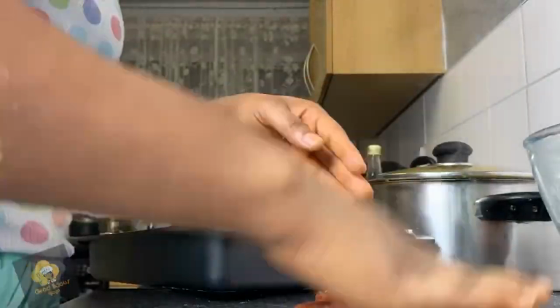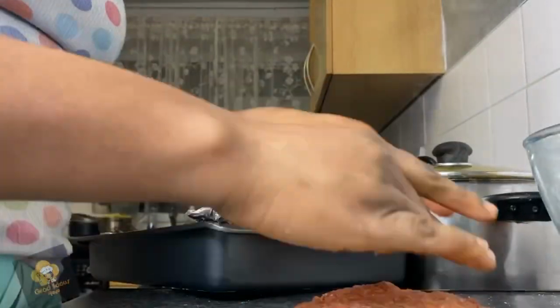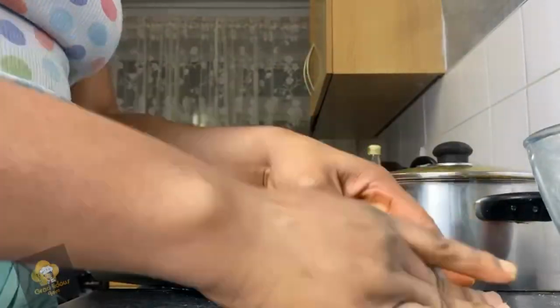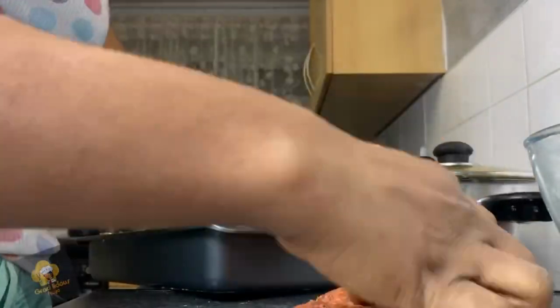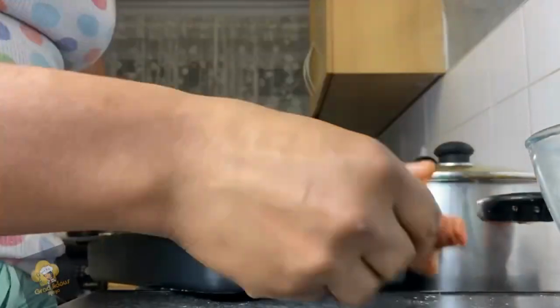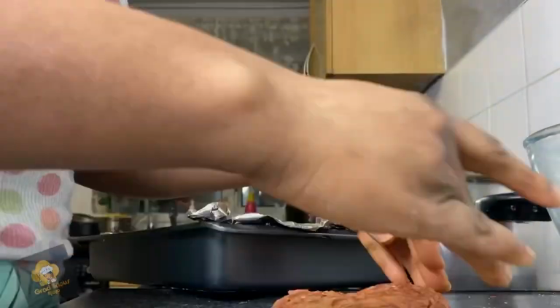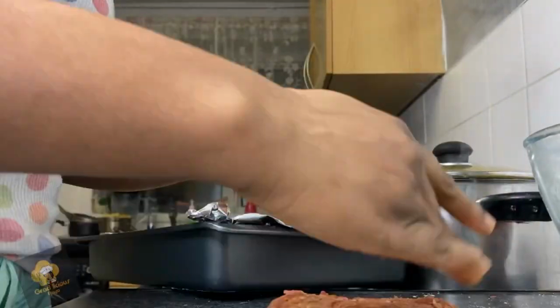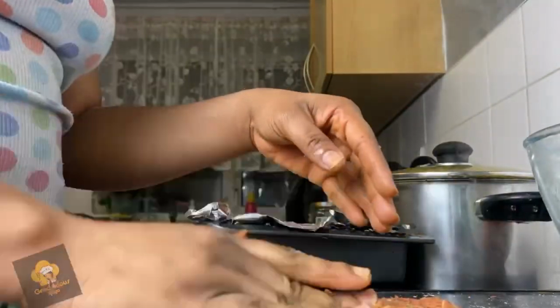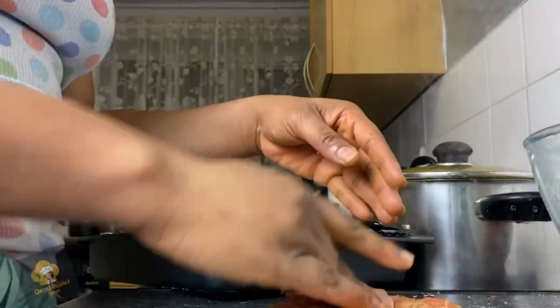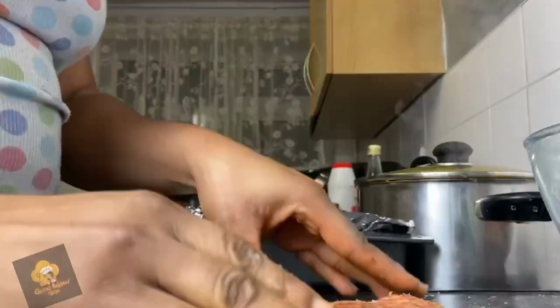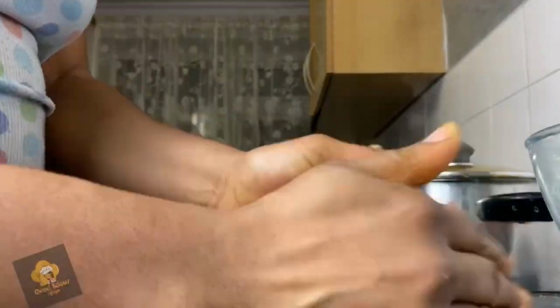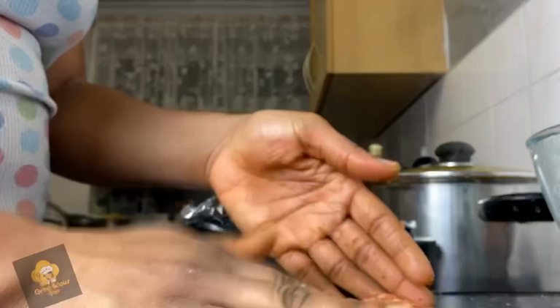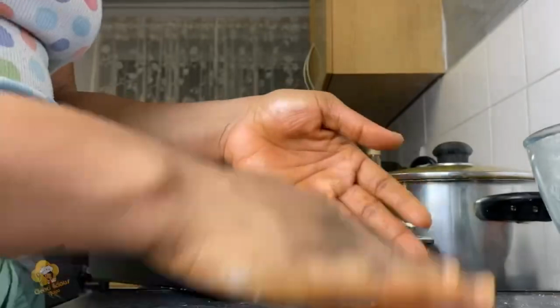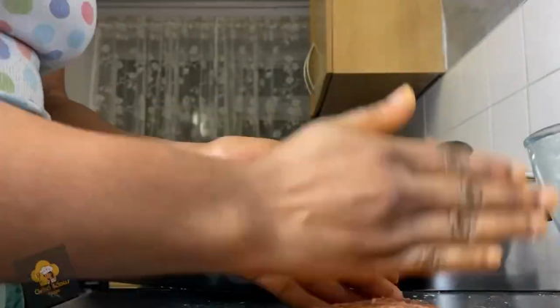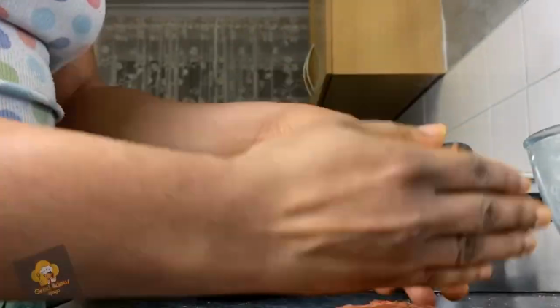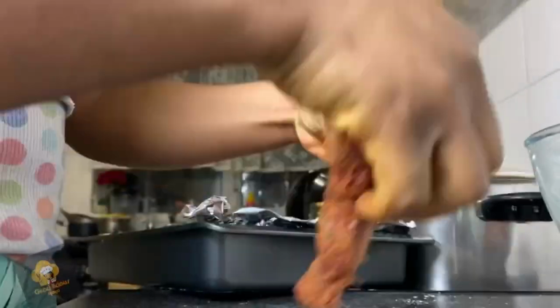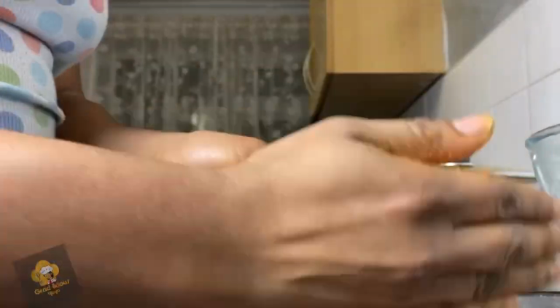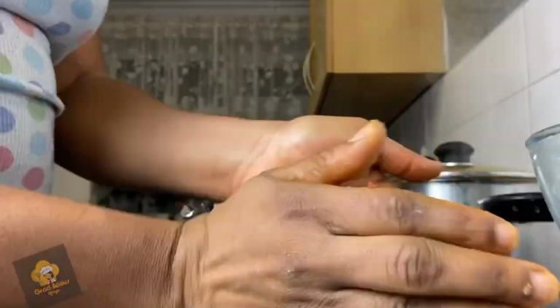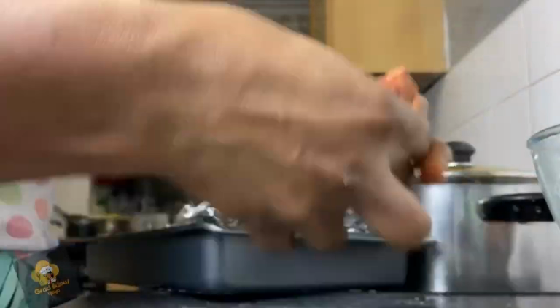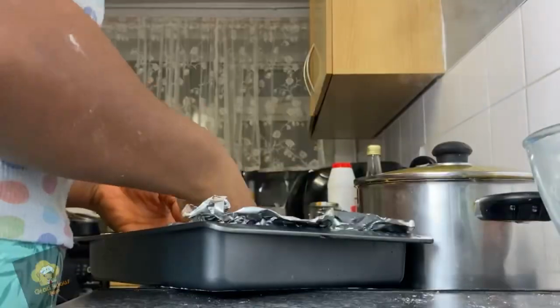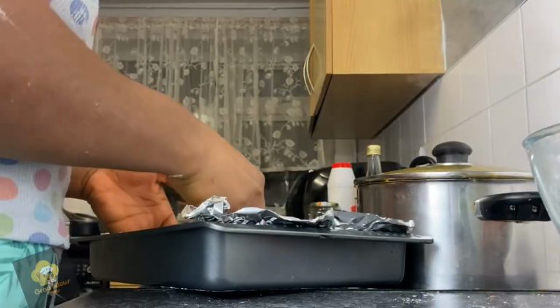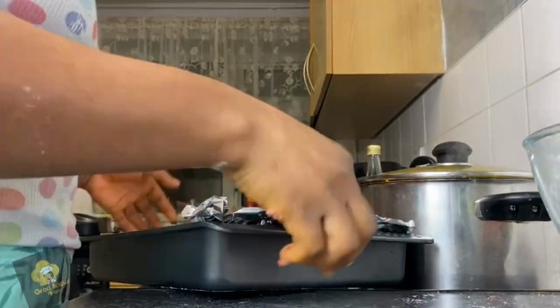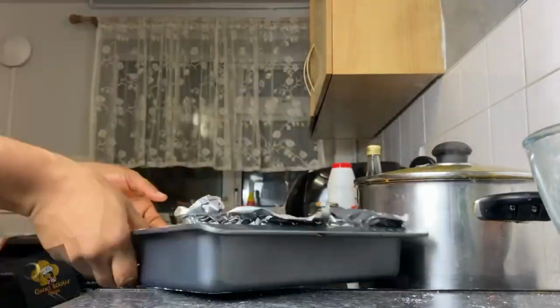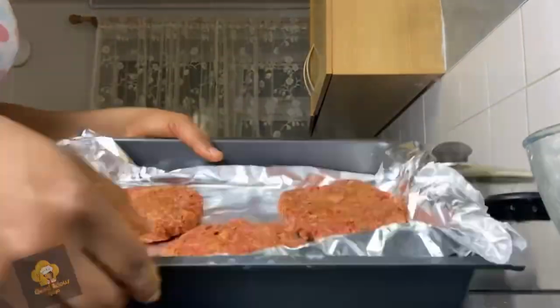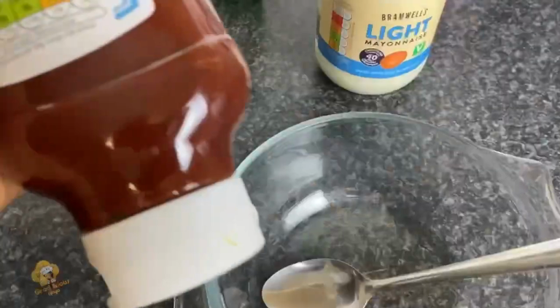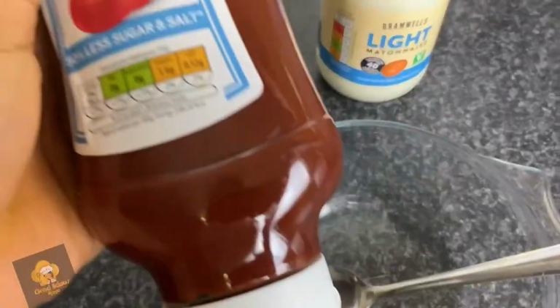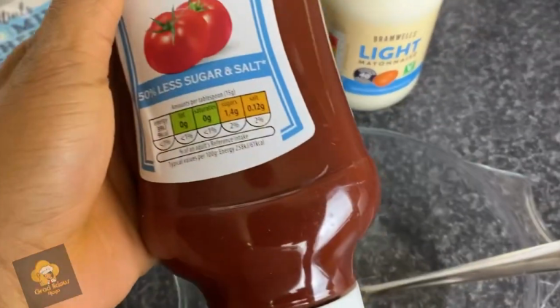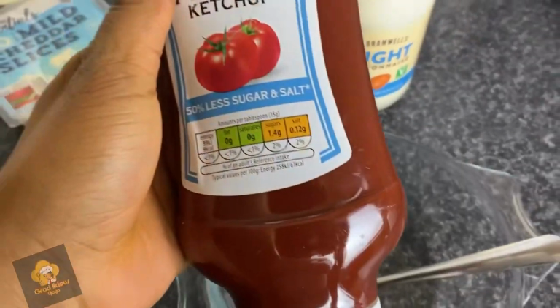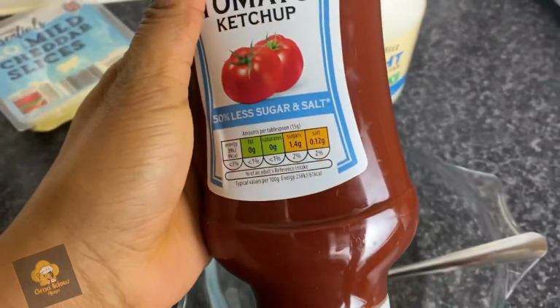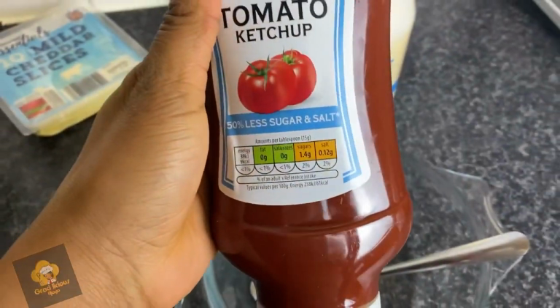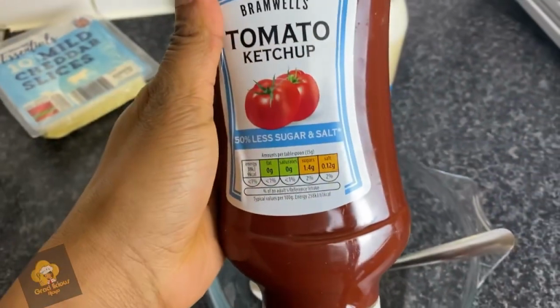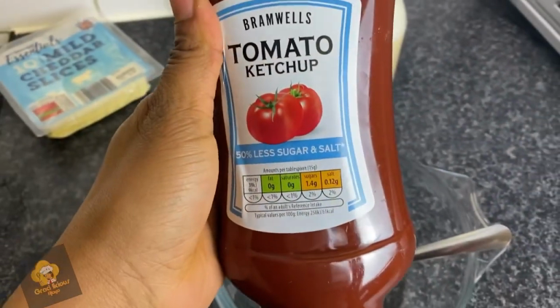I baked the patties in the oven for about a few minutes, then I moved on to making my sauce.